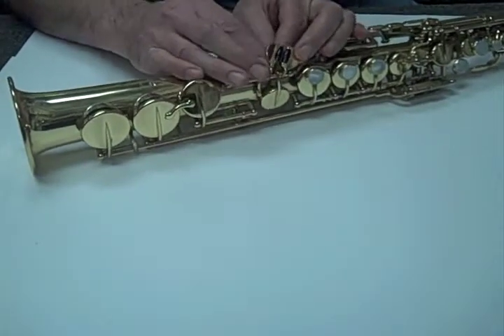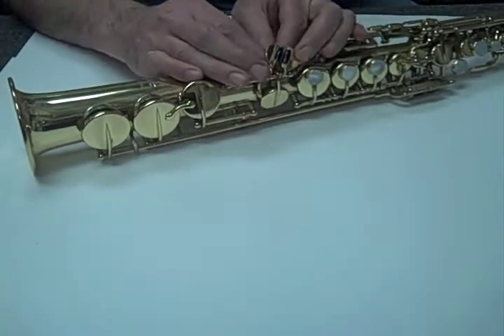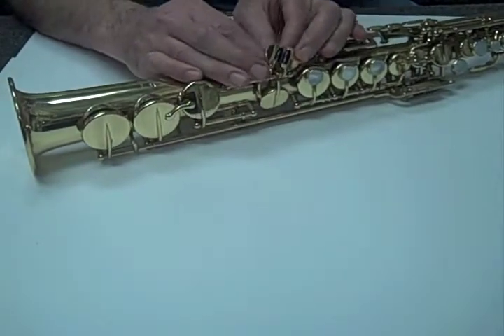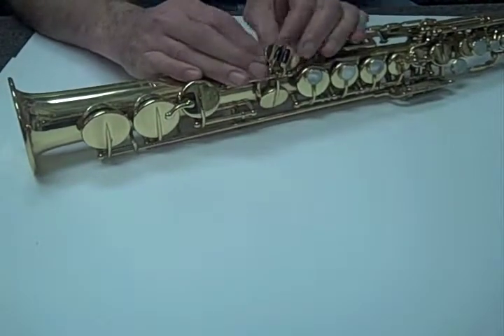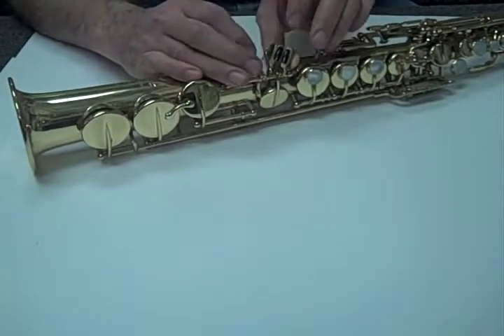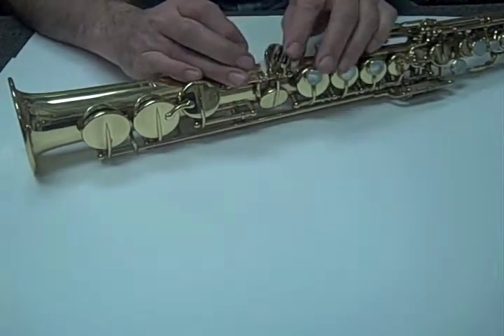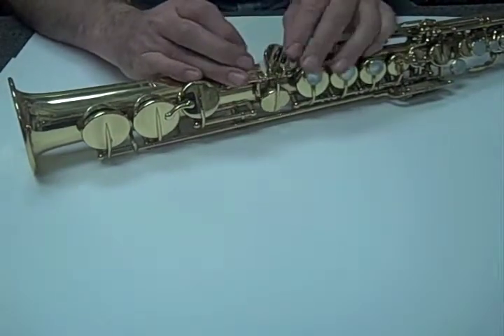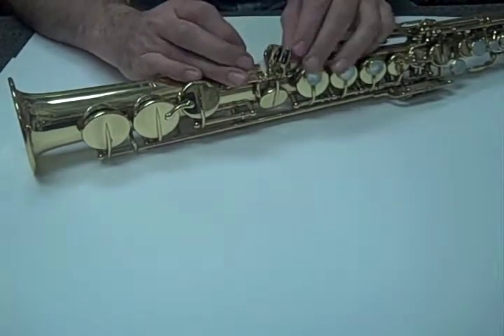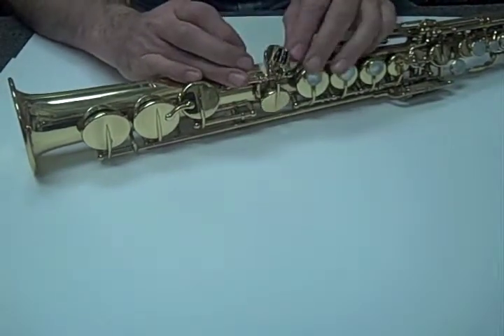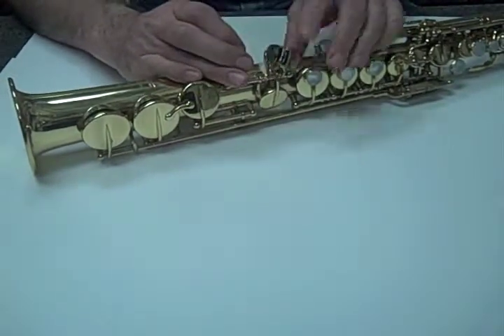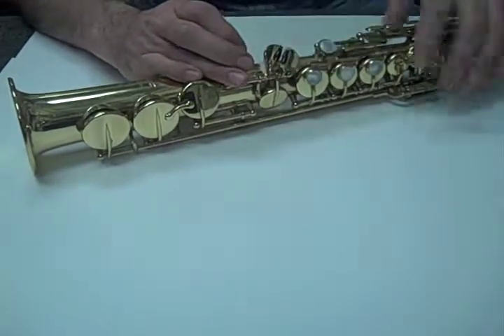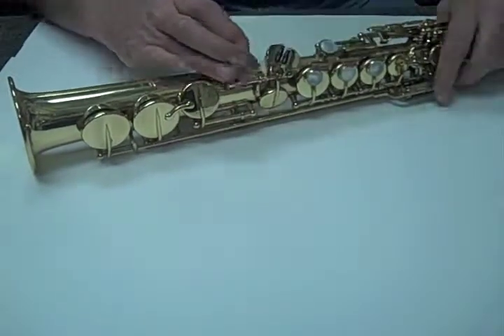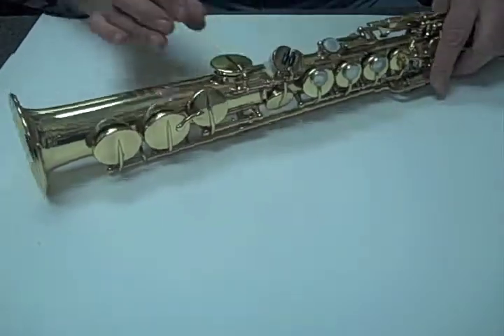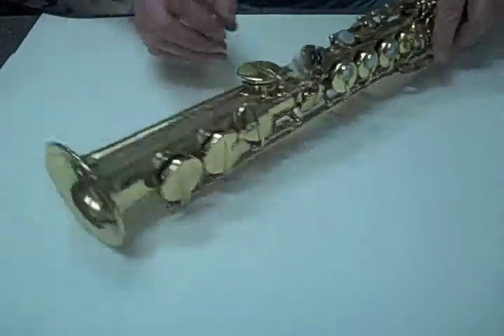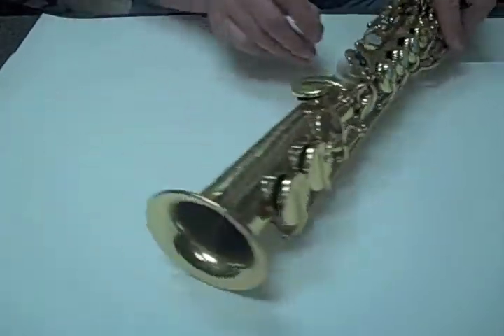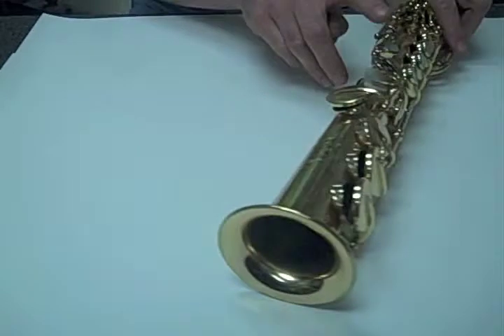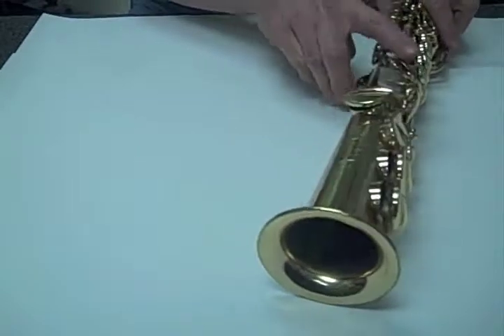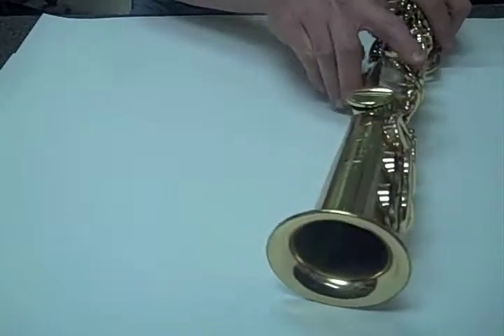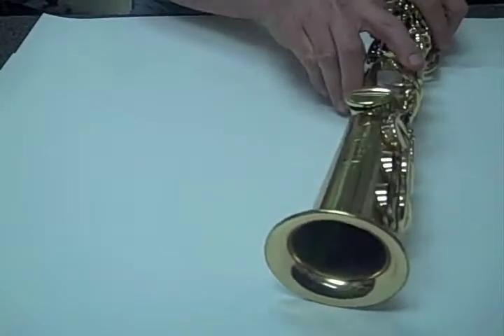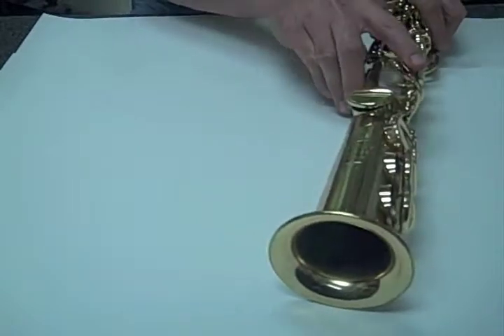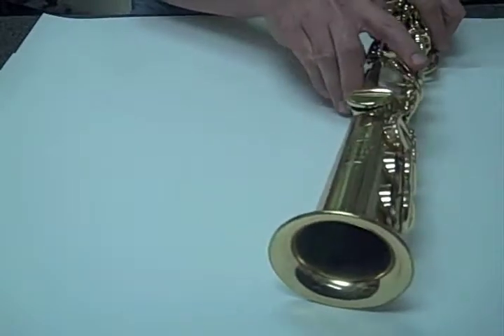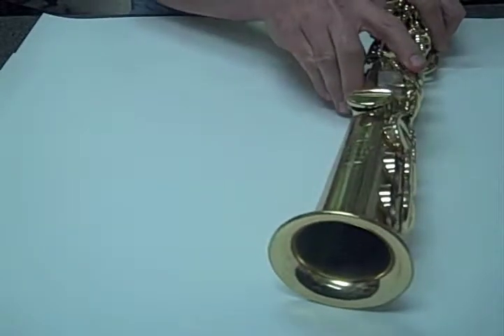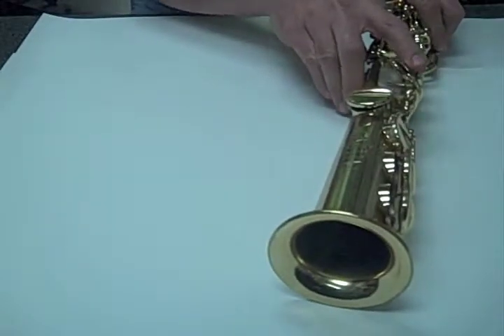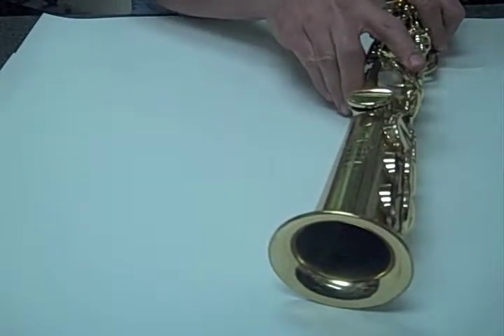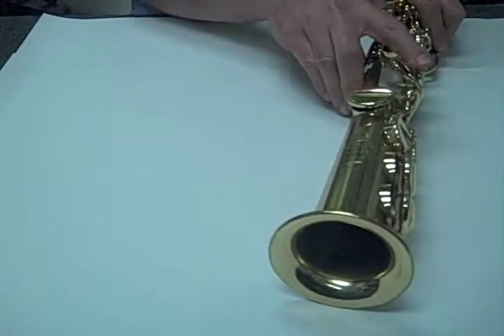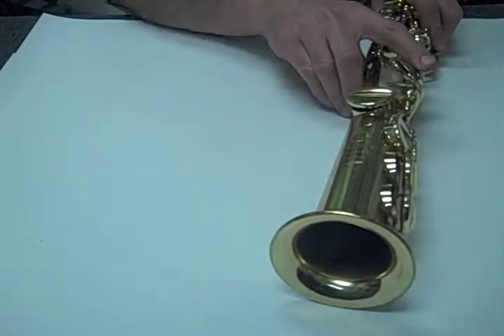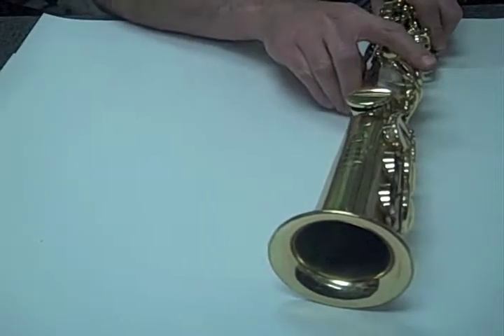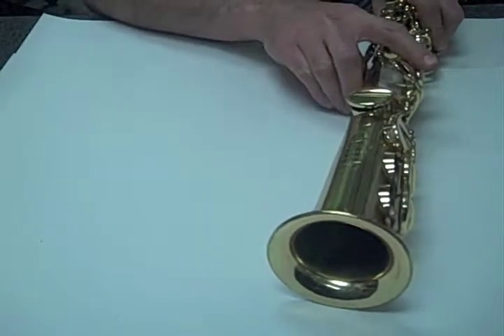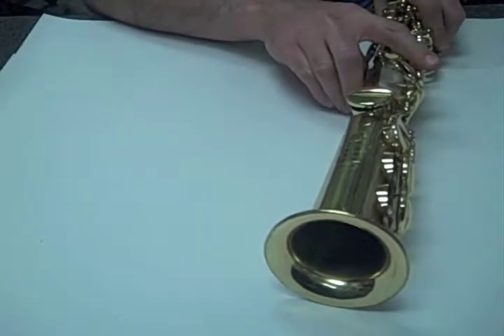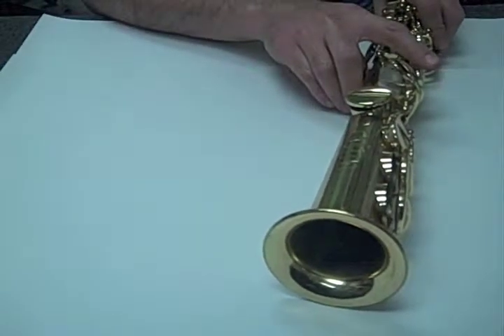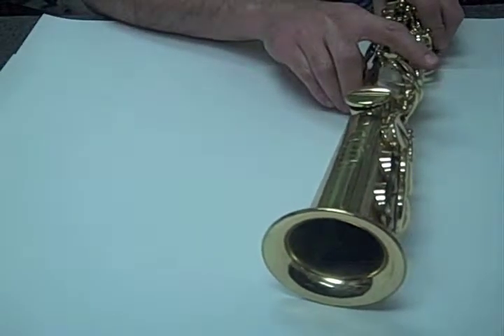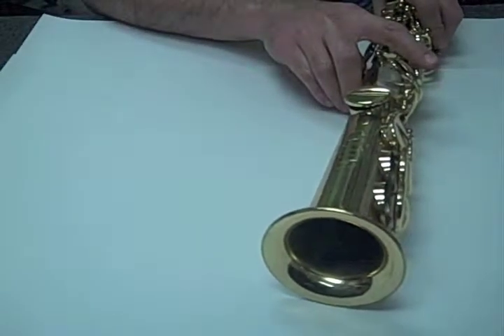This looks ugly, but it does work and it will get you through that gig until you can get to a repairman.